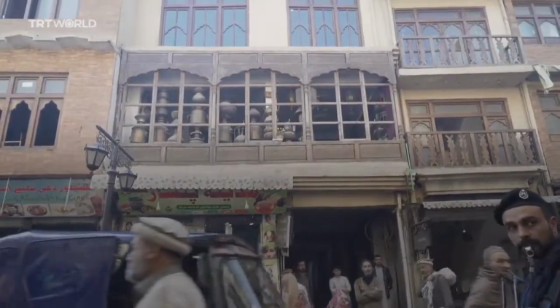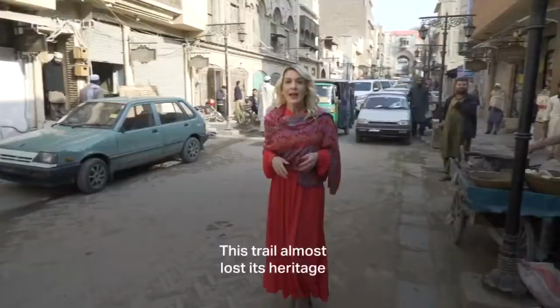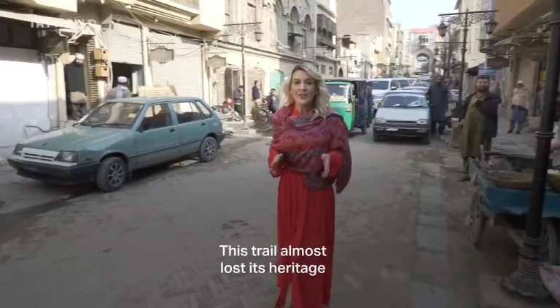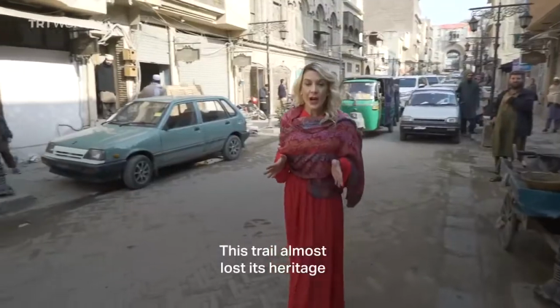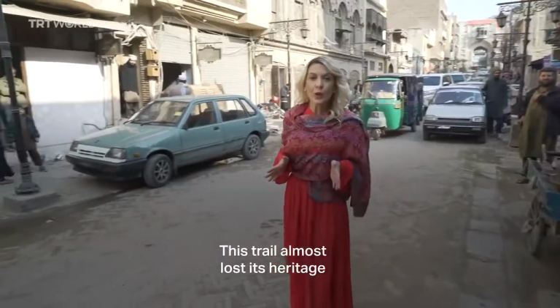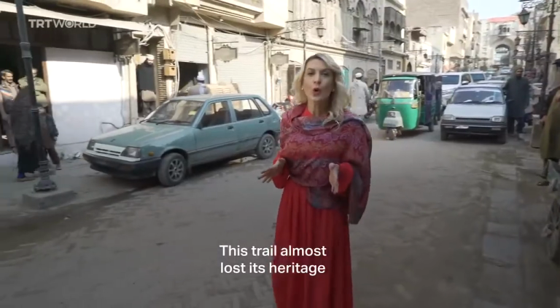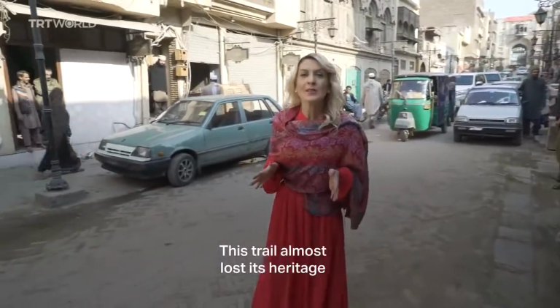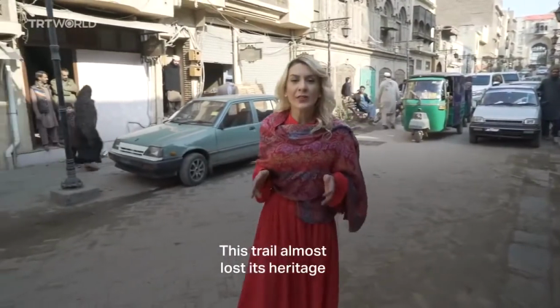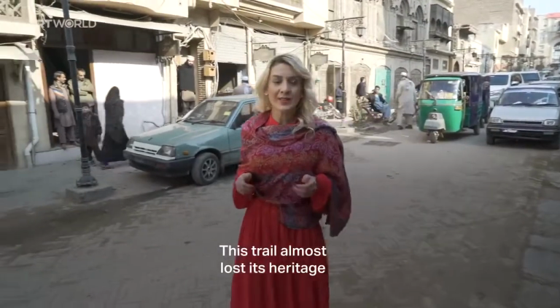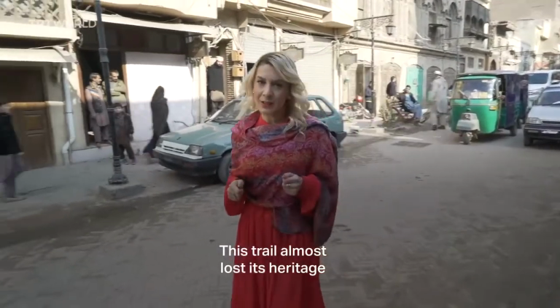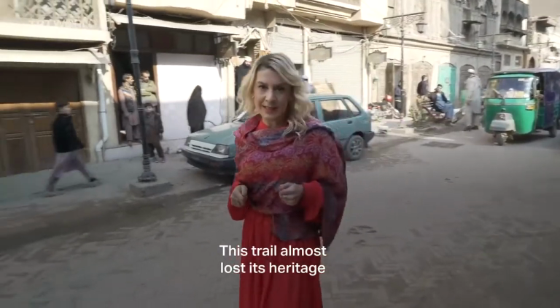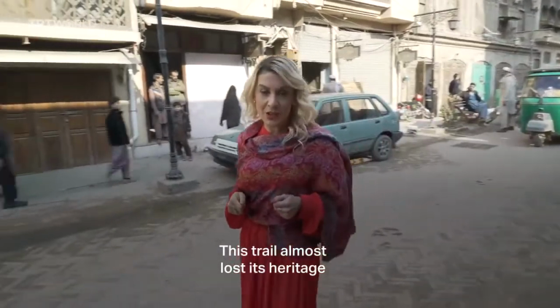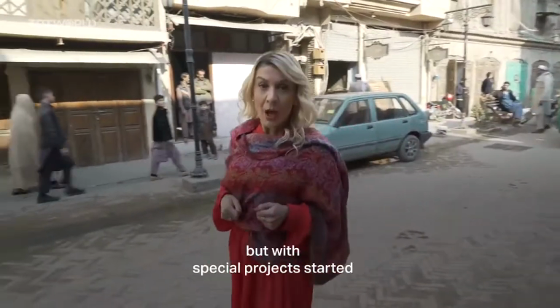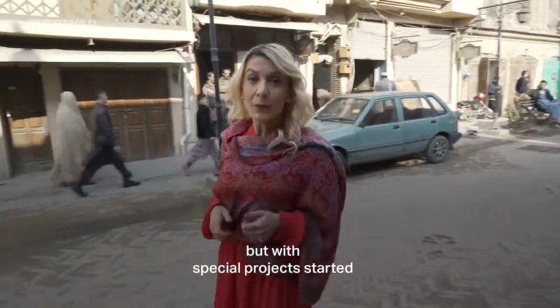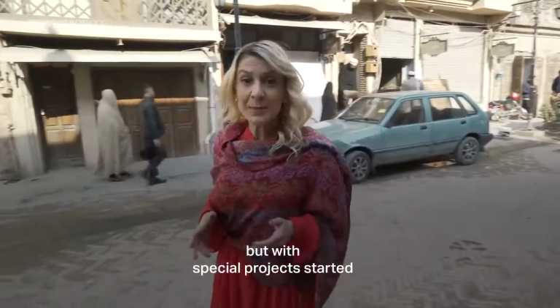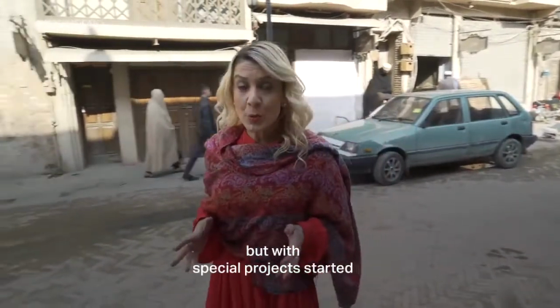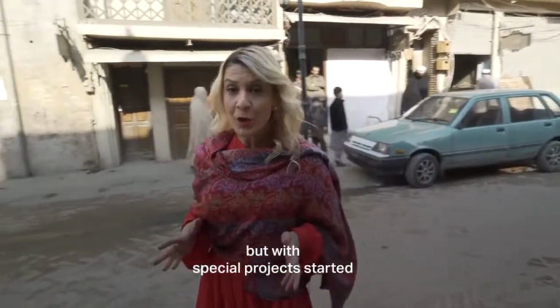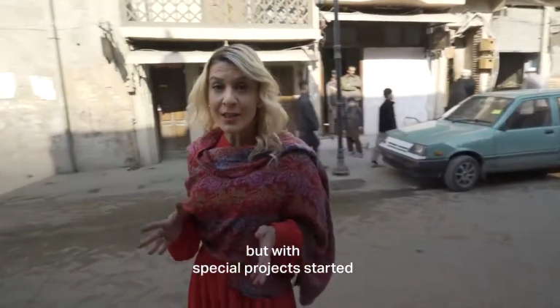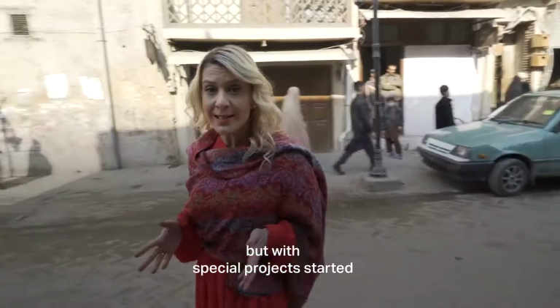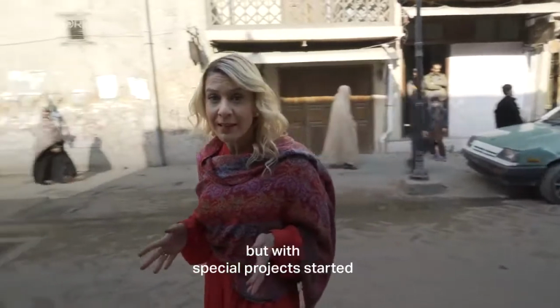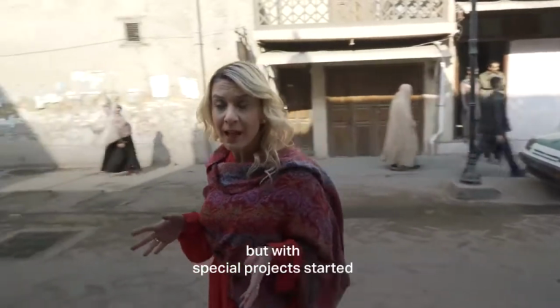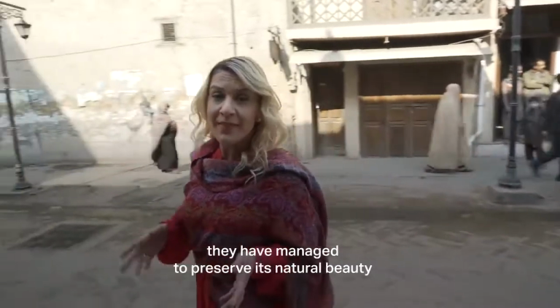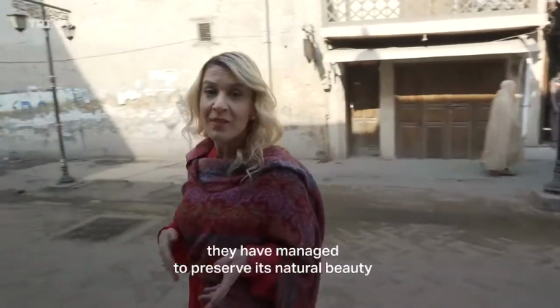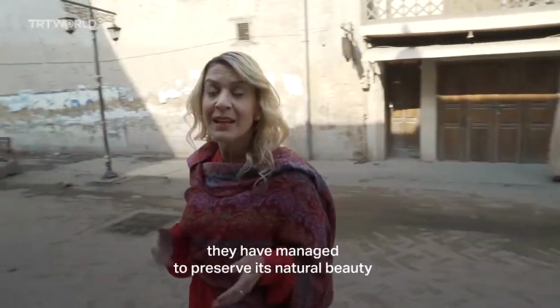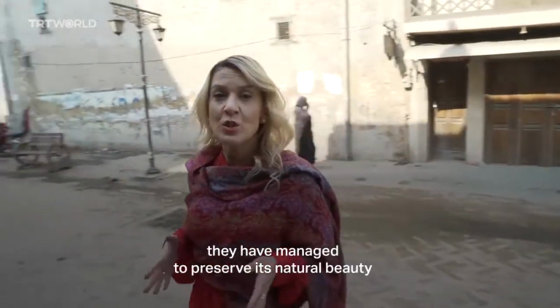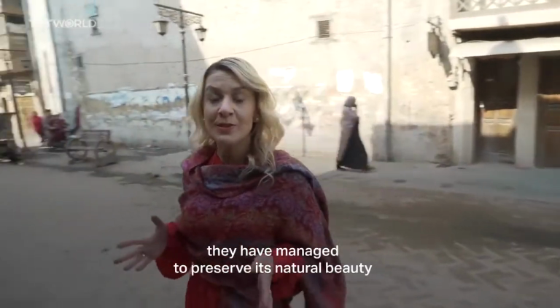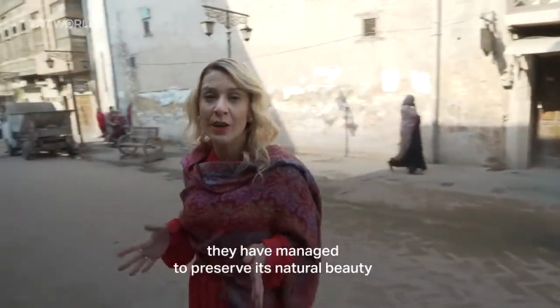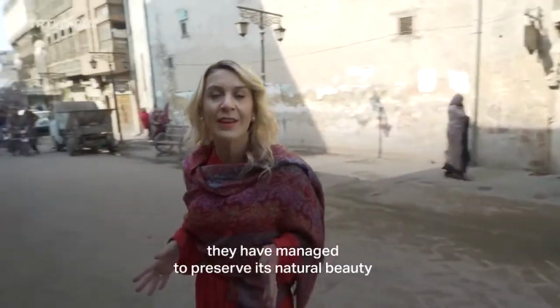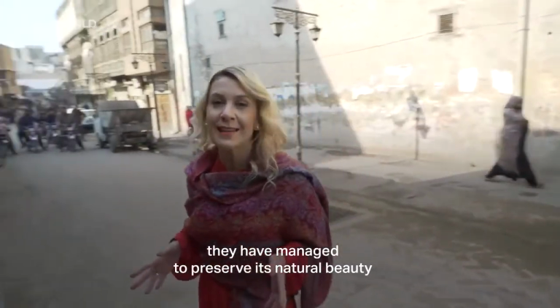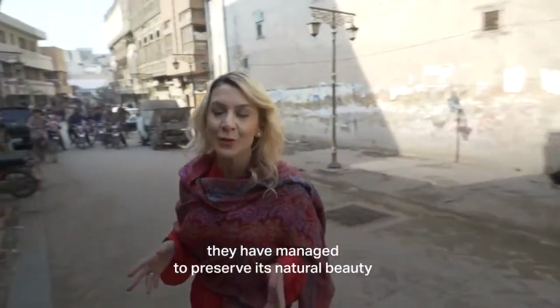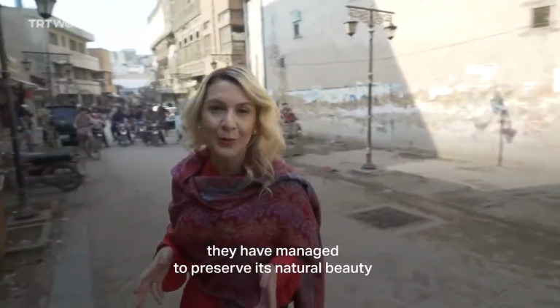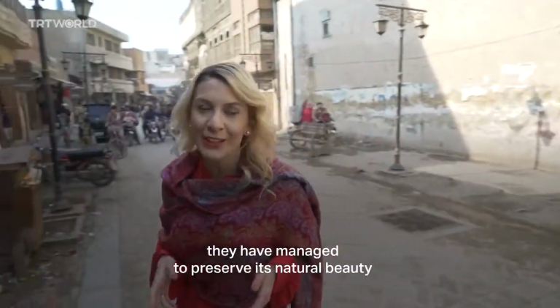This trail almost lost its heritage, but with special projects started, they have managed to preserve its natural beauty.